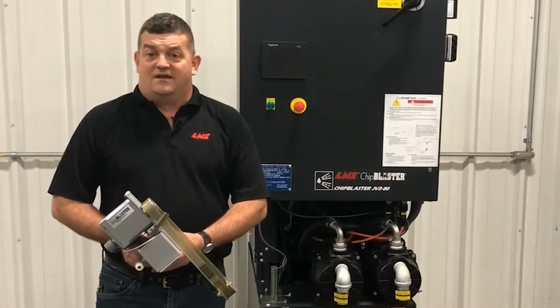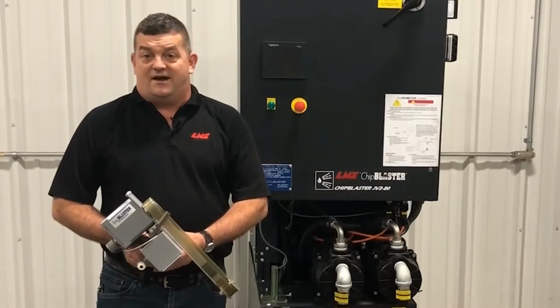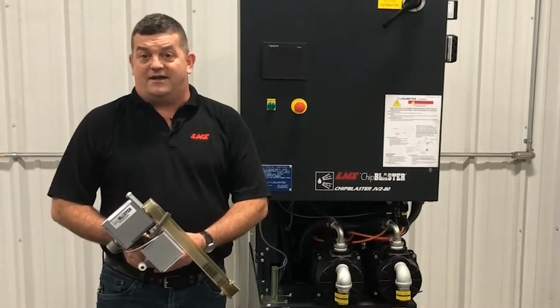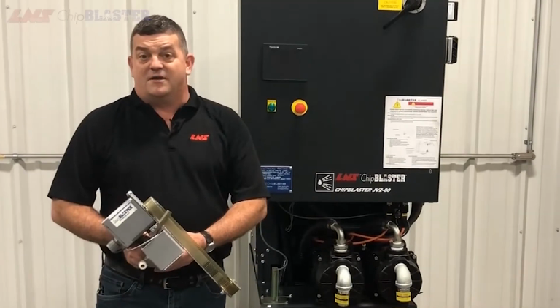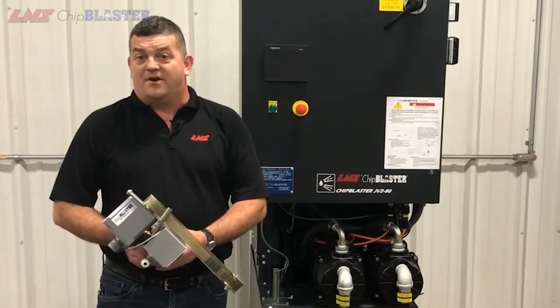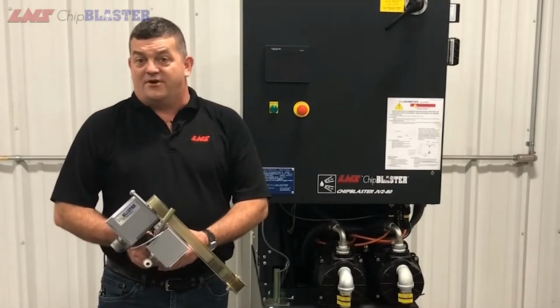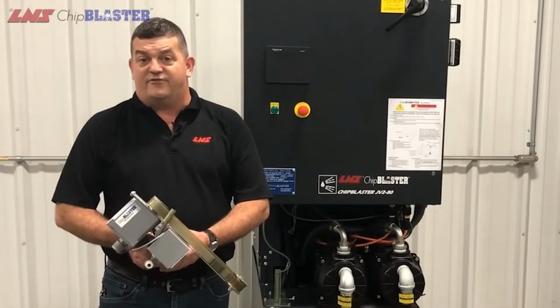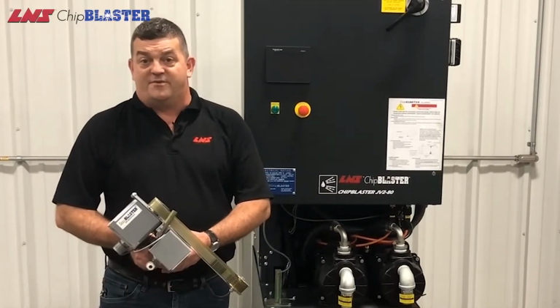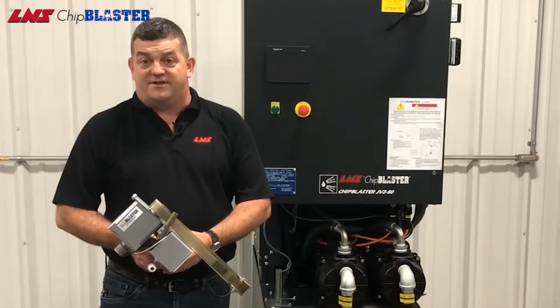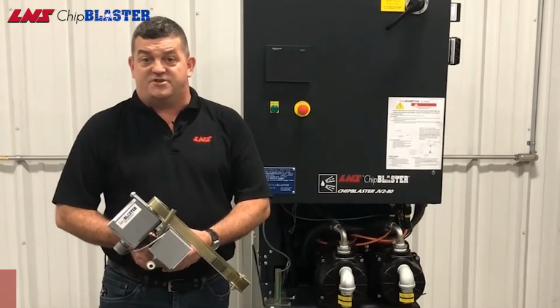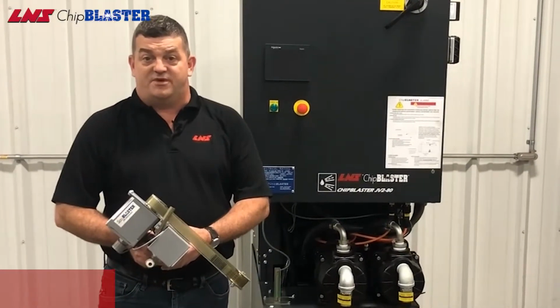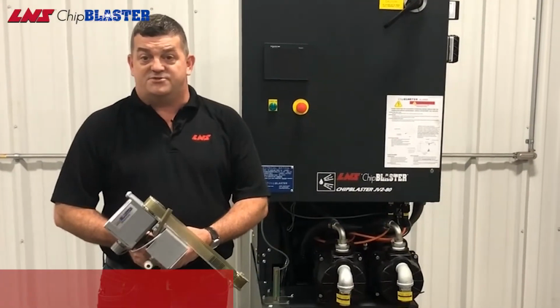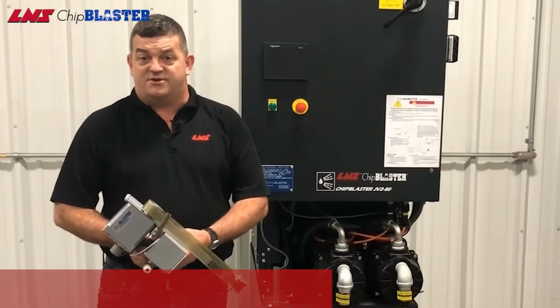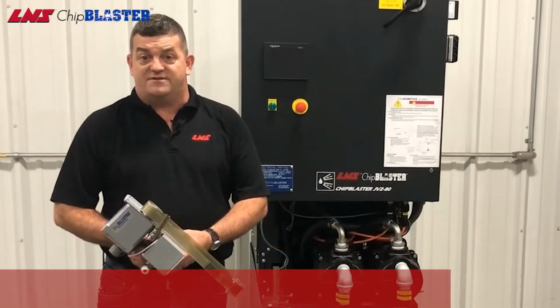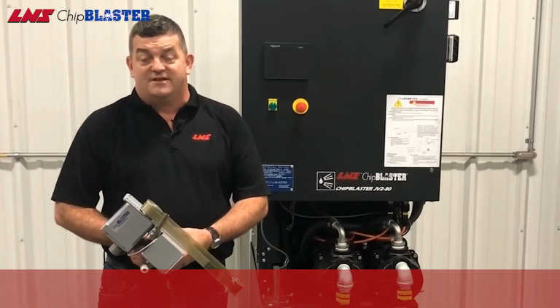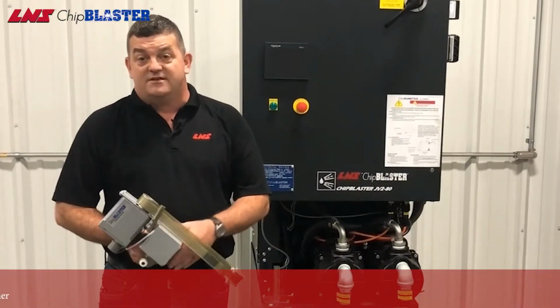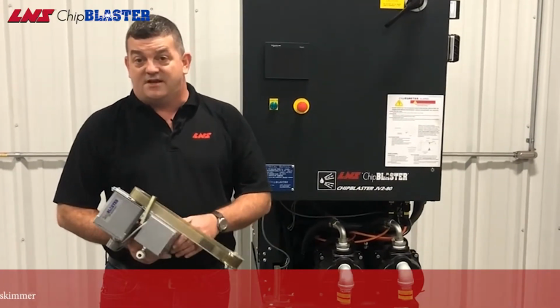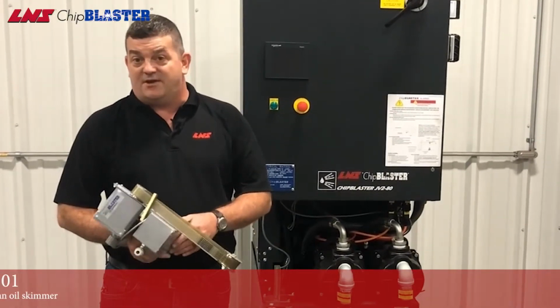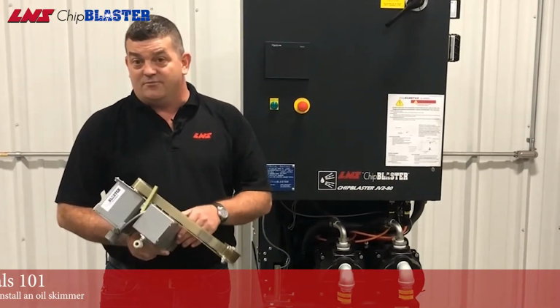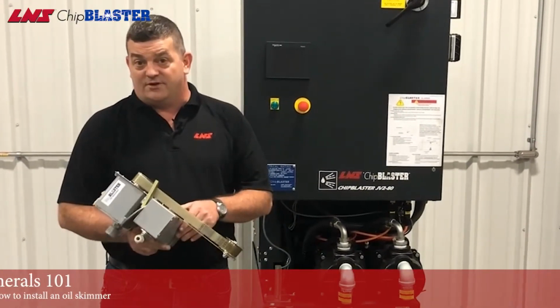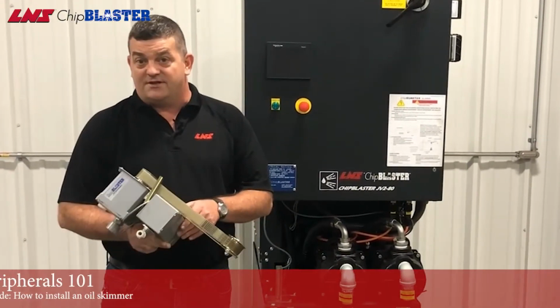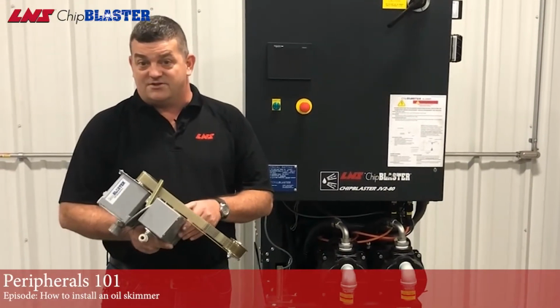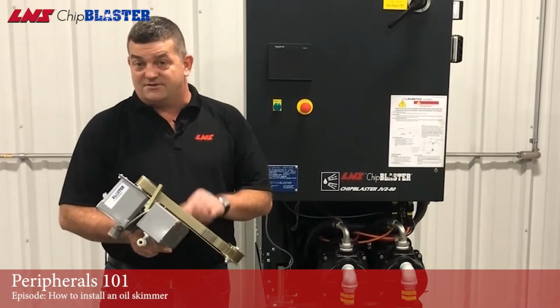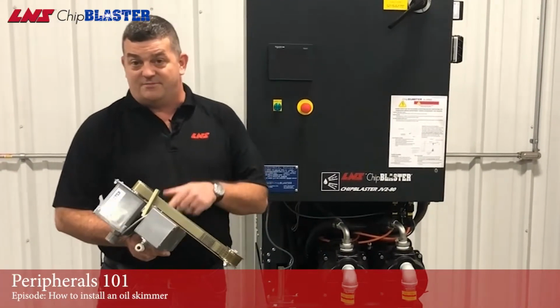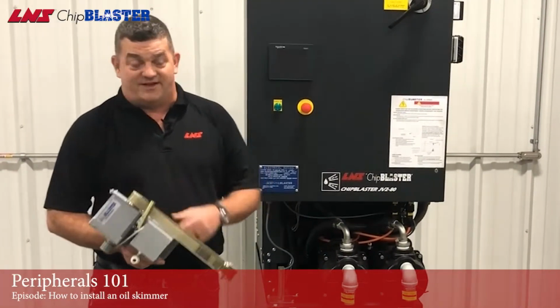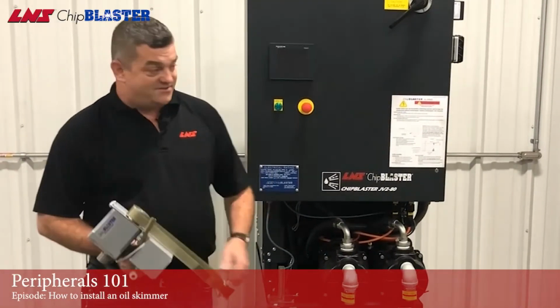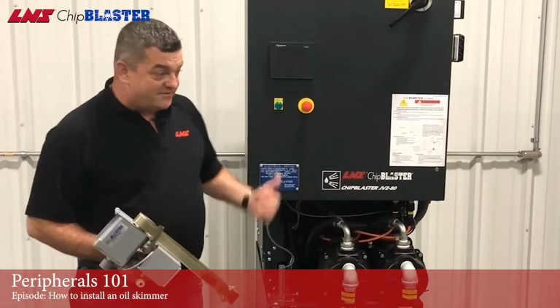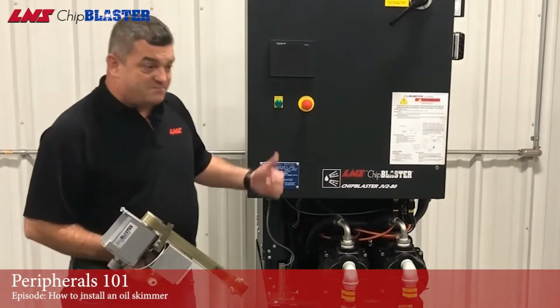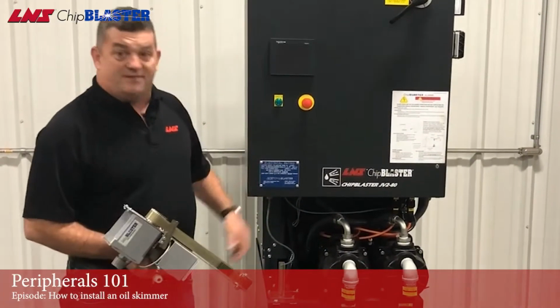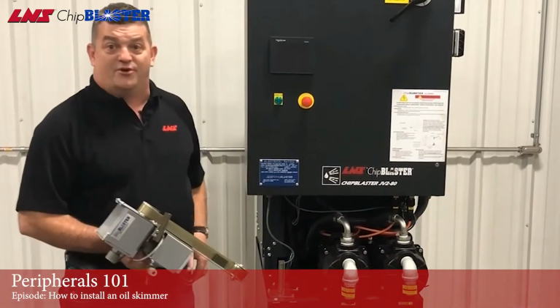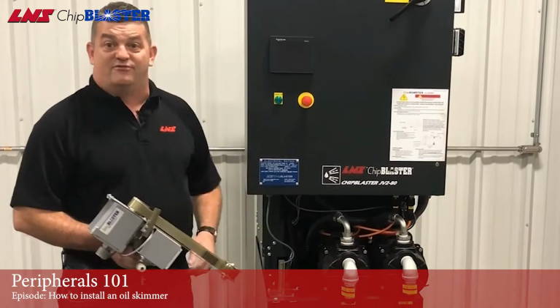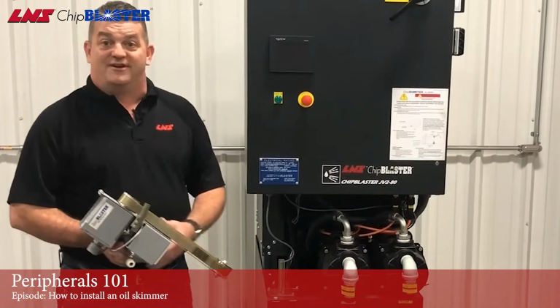Hi, I'm Barry Garner from LNS Chip Blaster Service. Today we're going to install a skimmer on this bad boy over here.